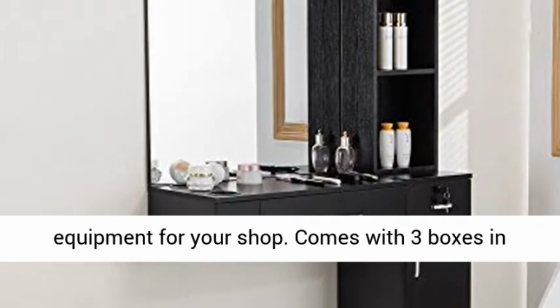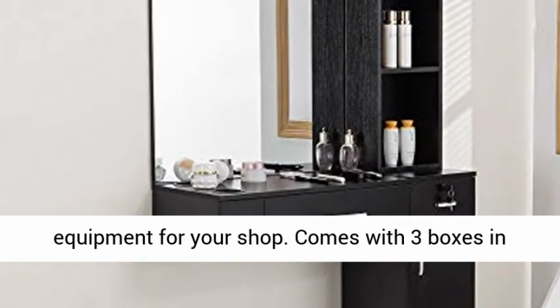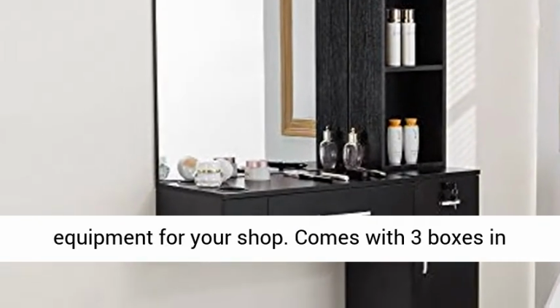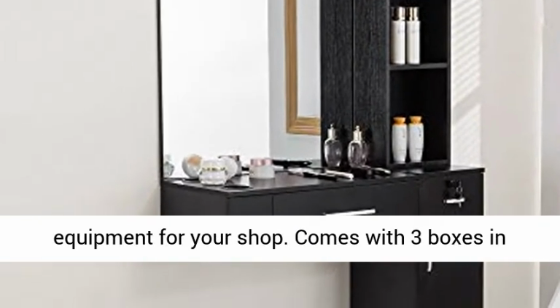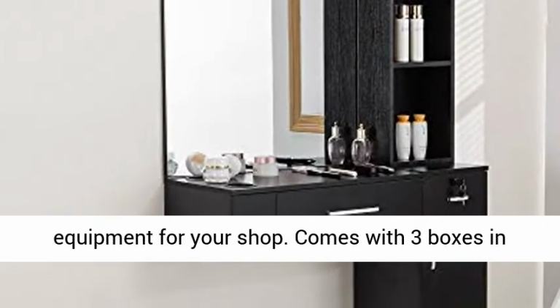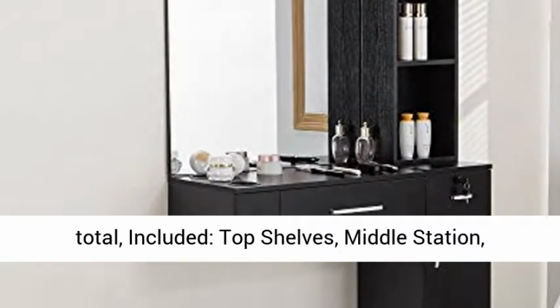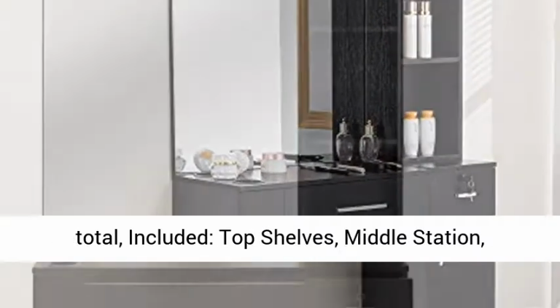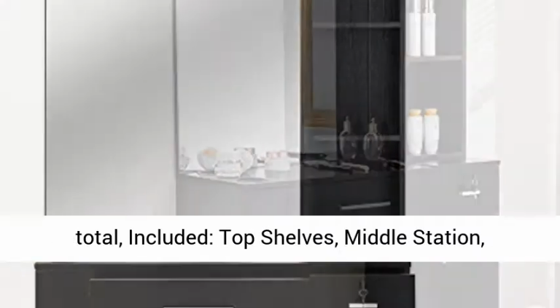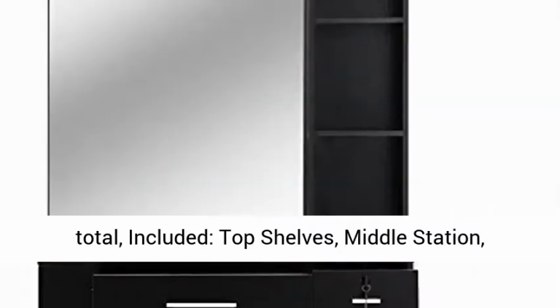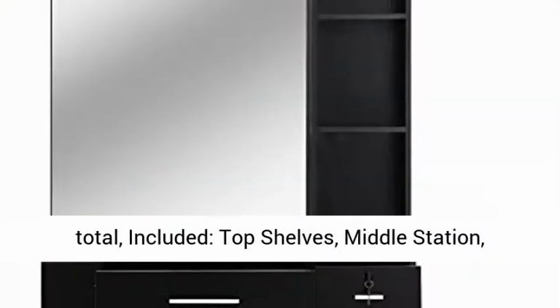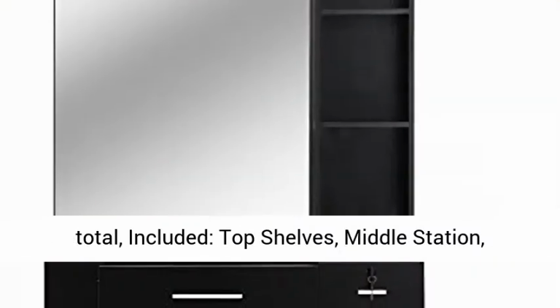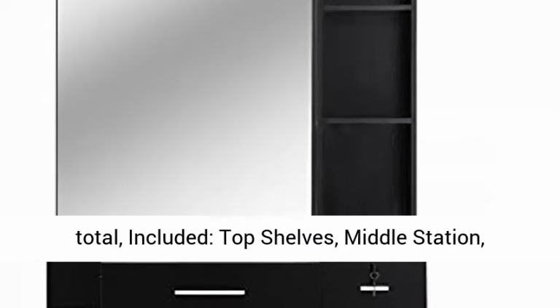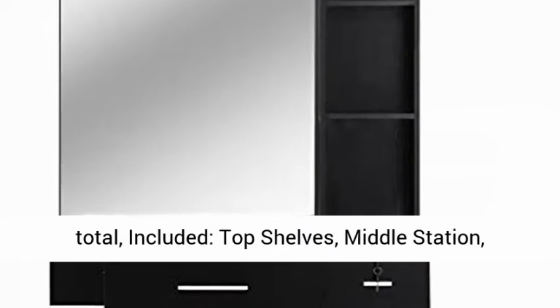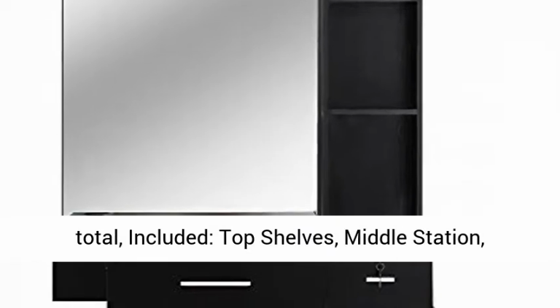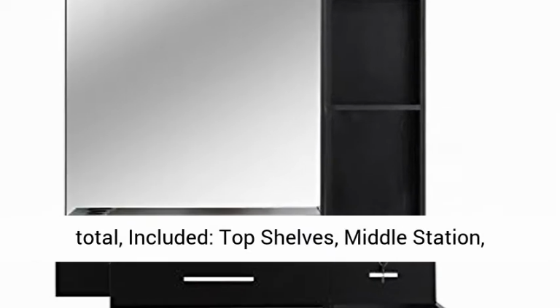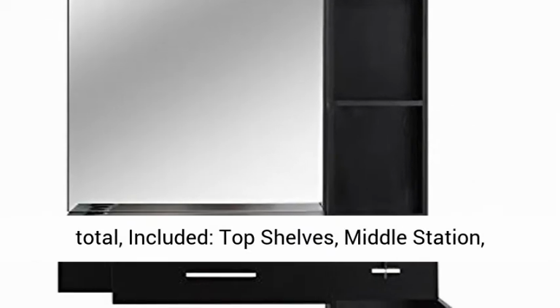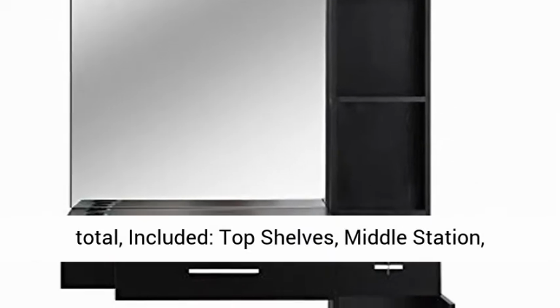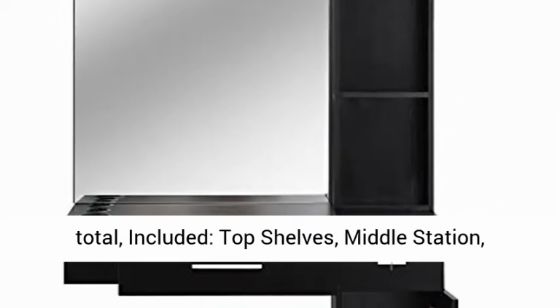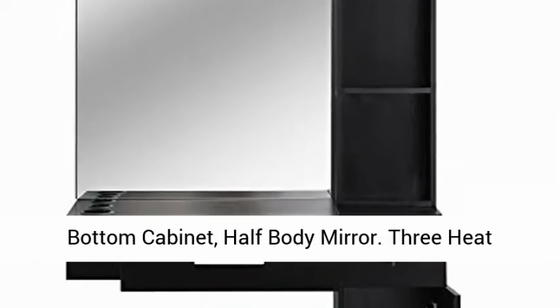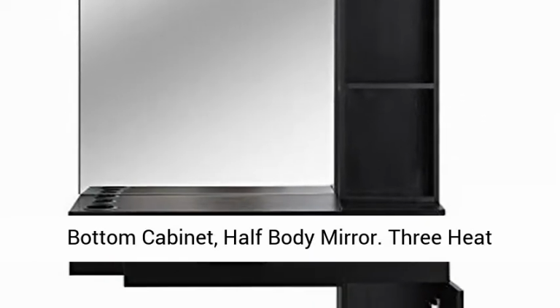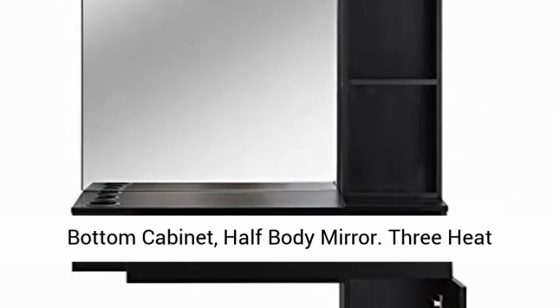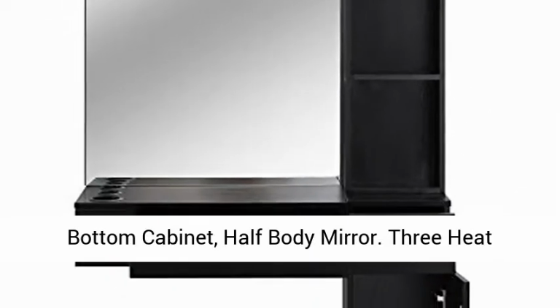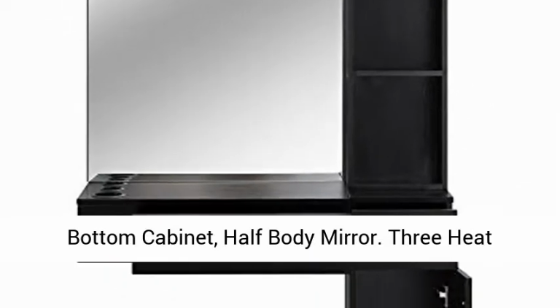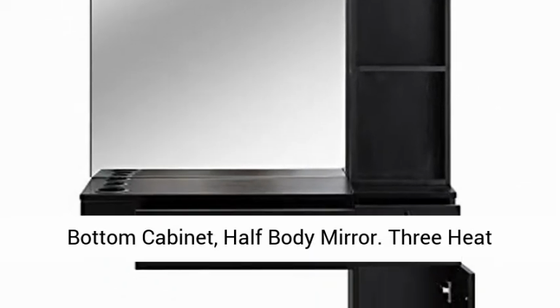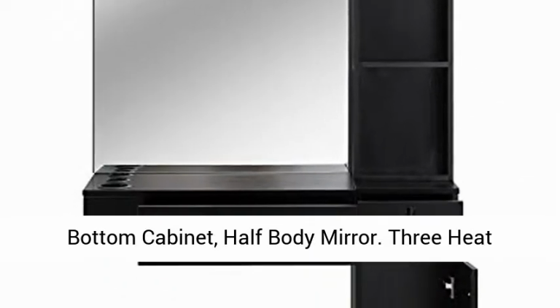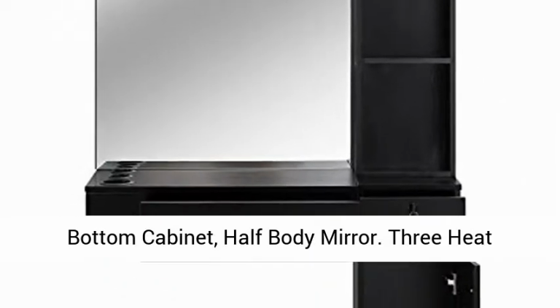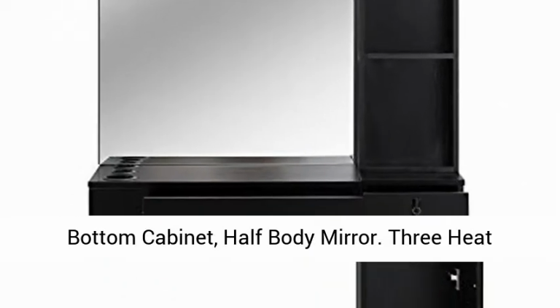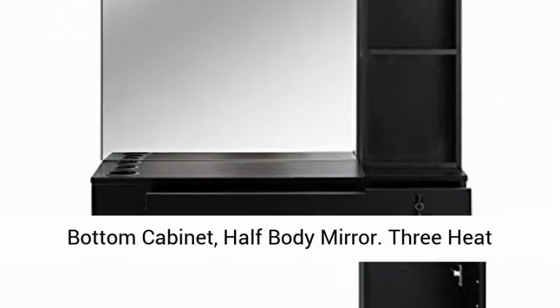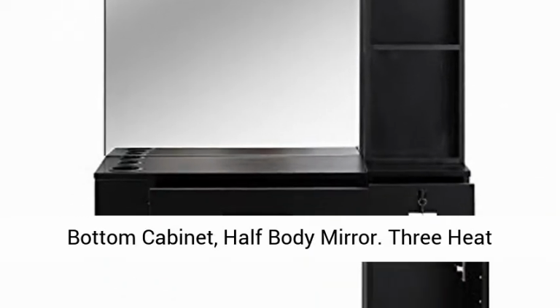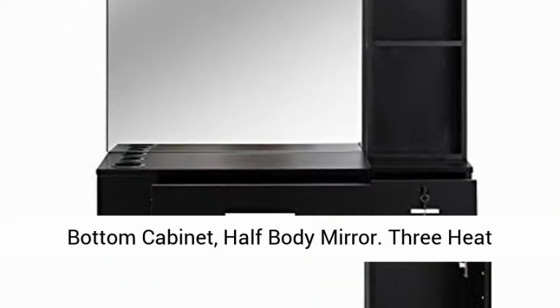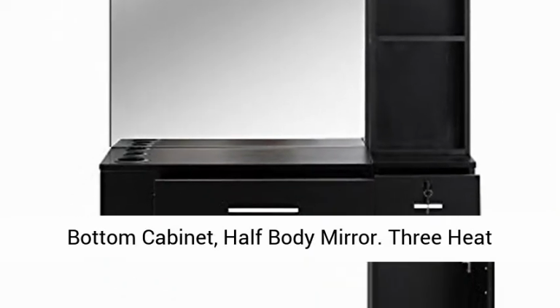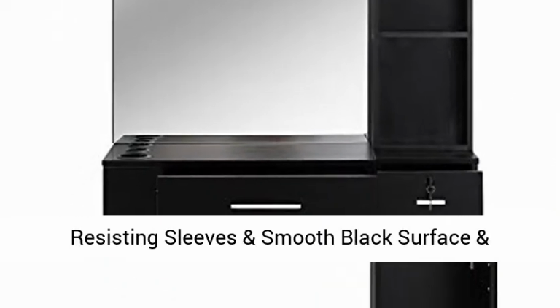Comes with three boxes in total, included: top shelves, middle station, bottom cabinet, and a half-body mirror.